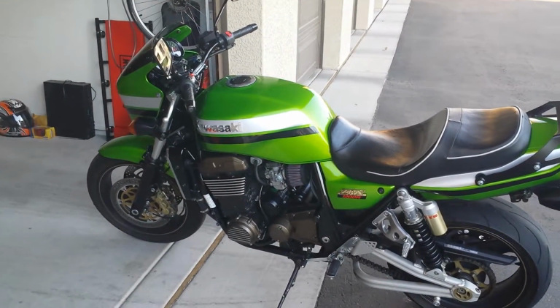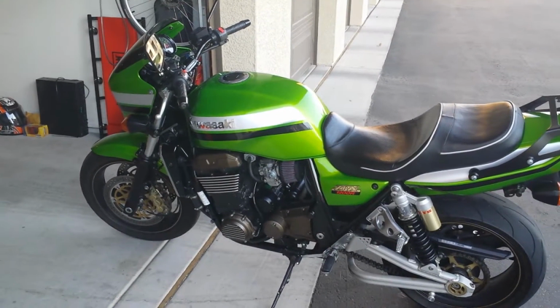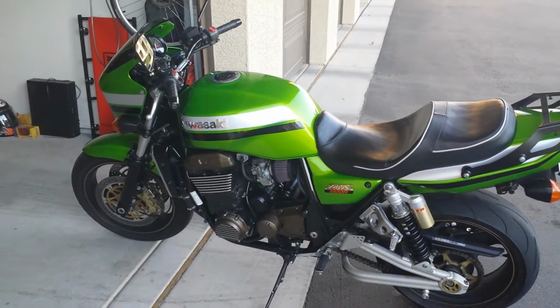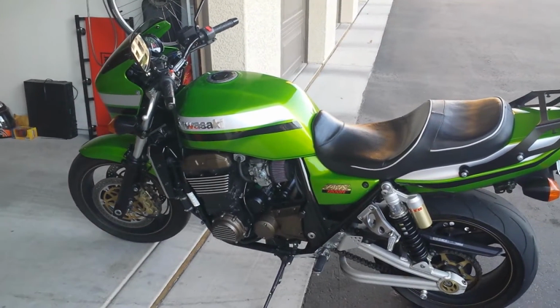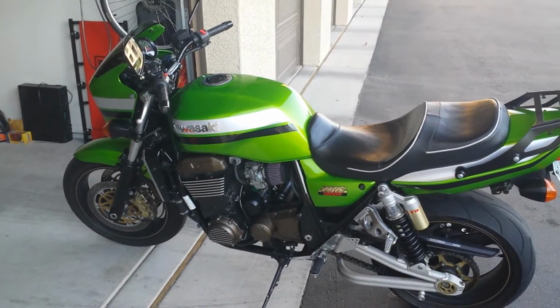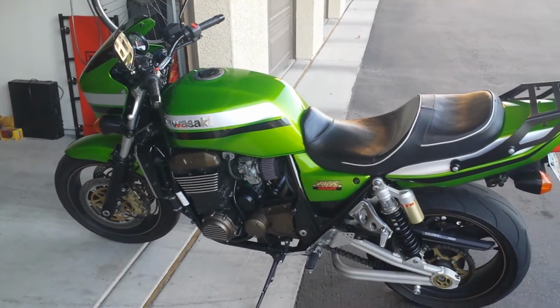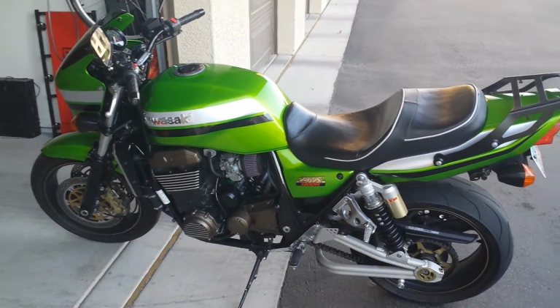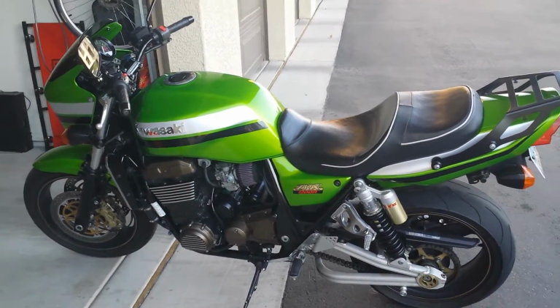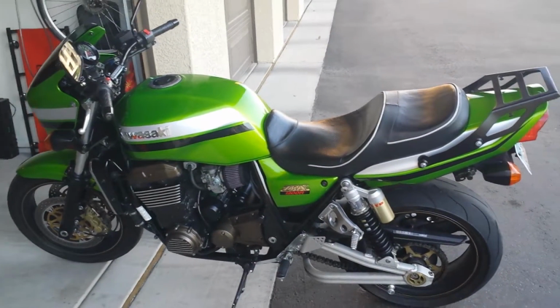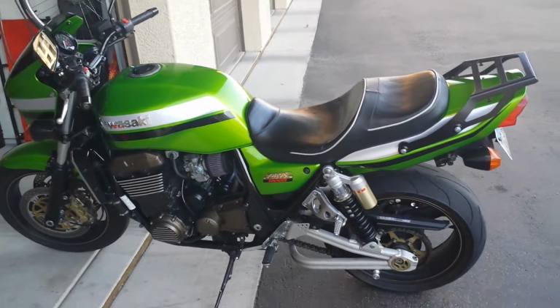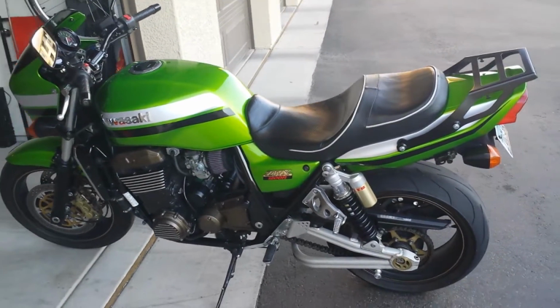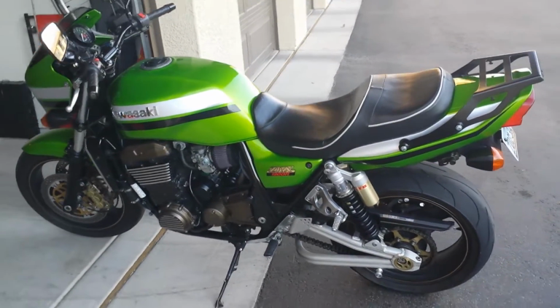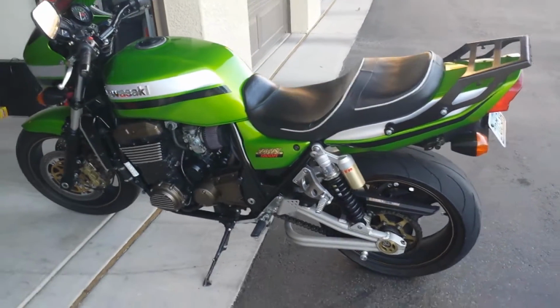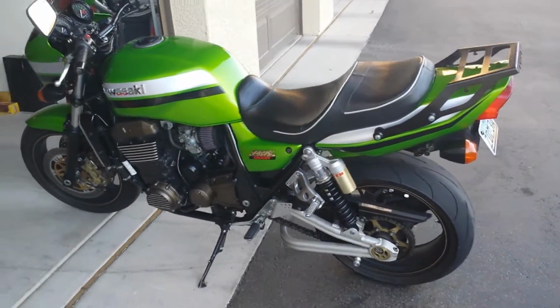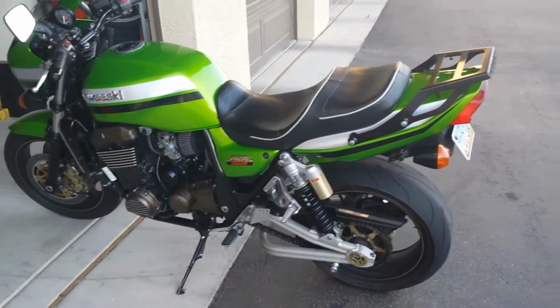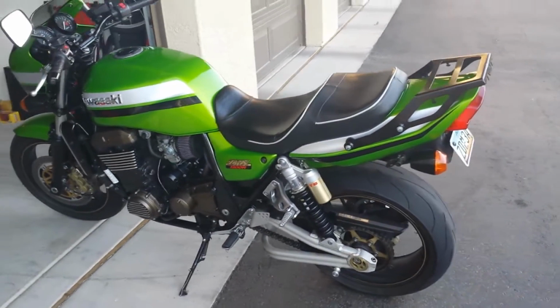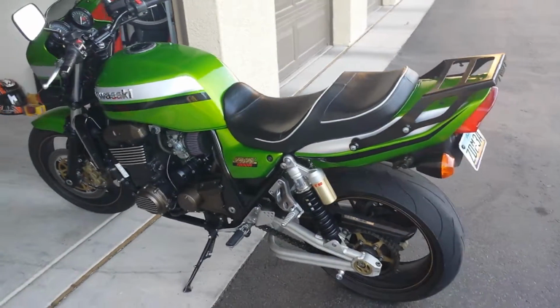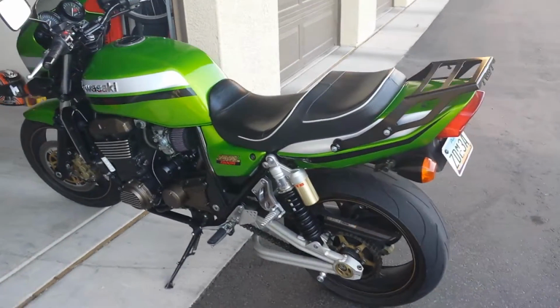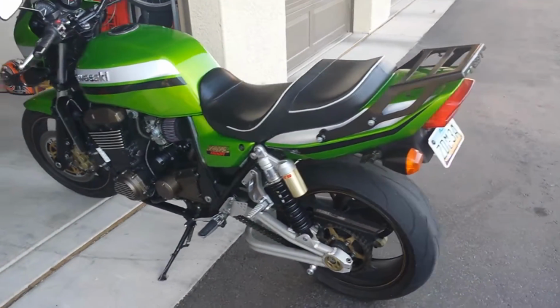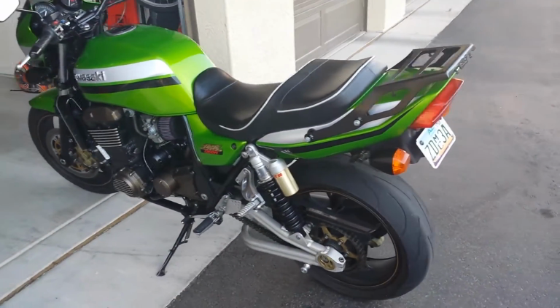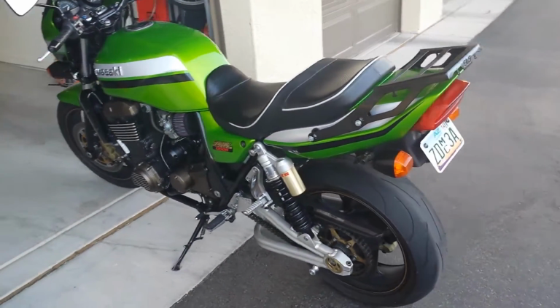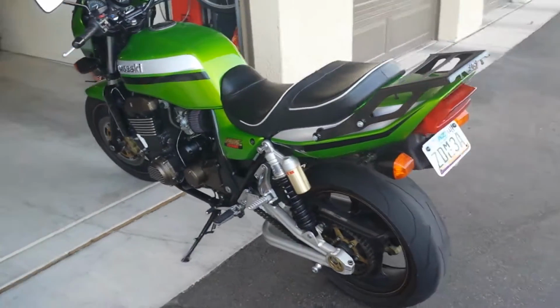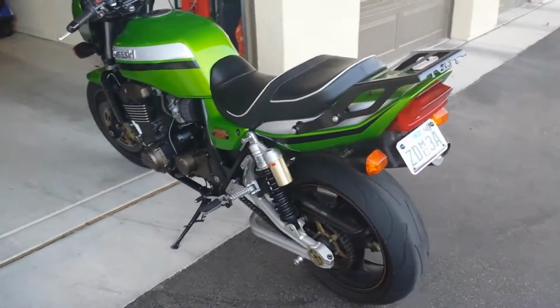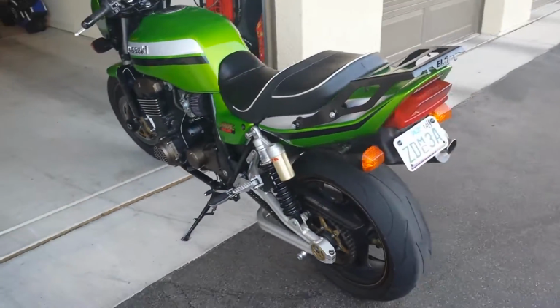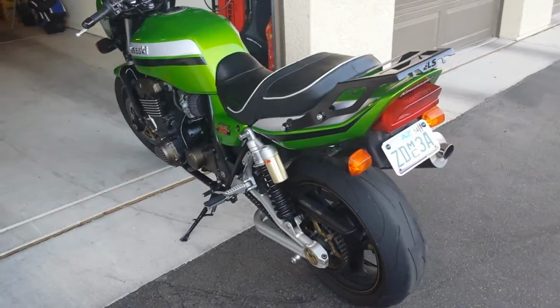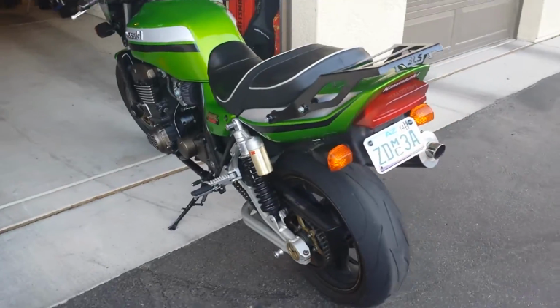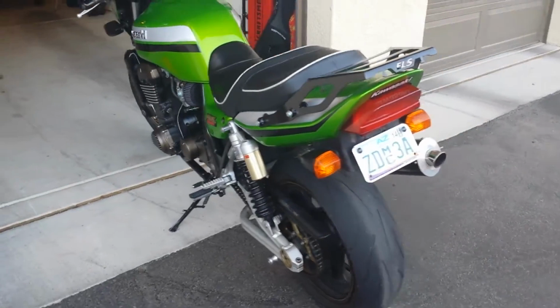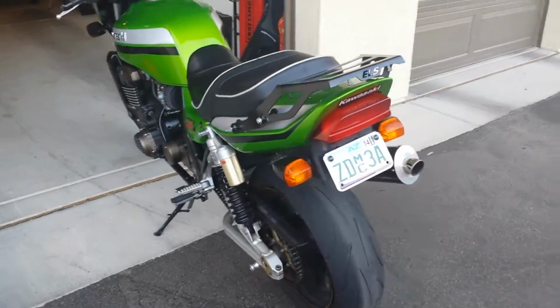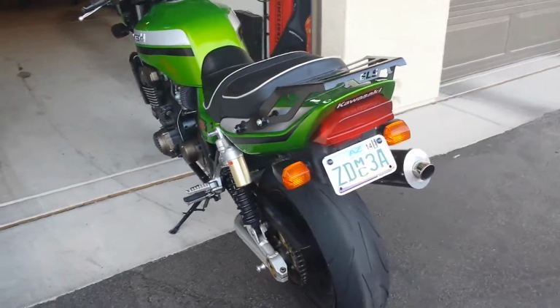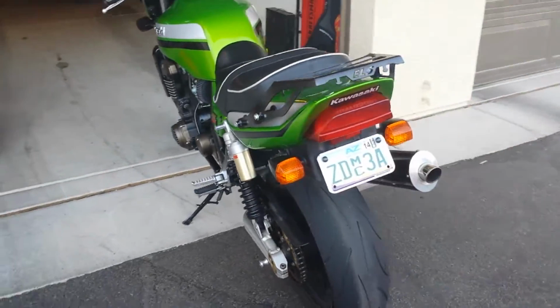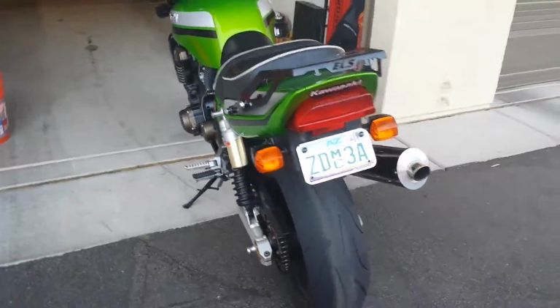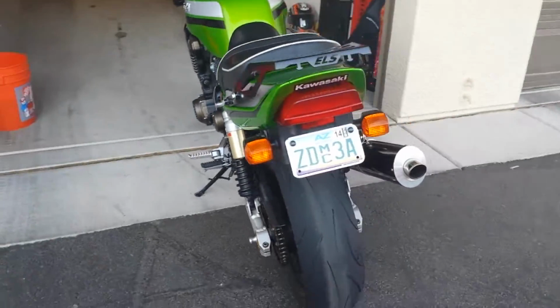2003 ZRX 1200. It's just a quick walk around.